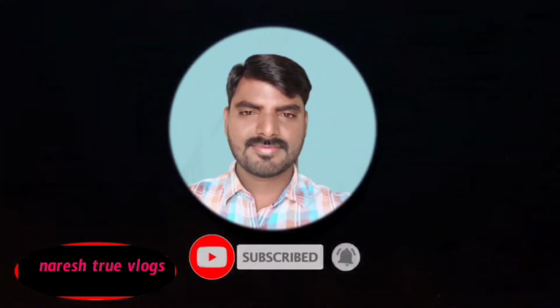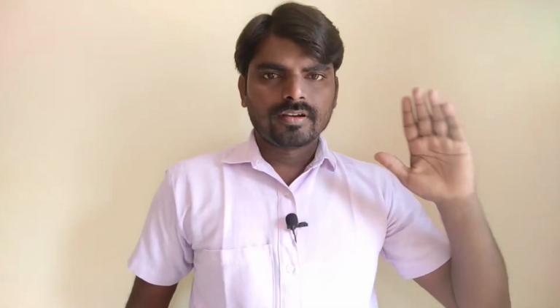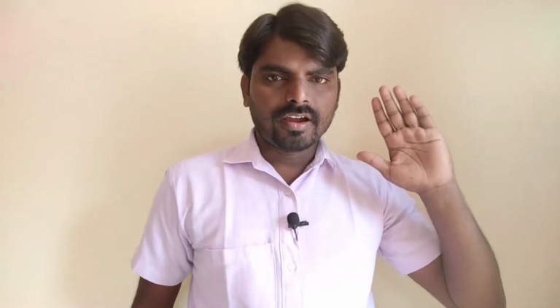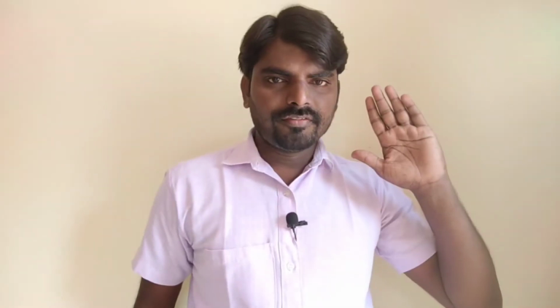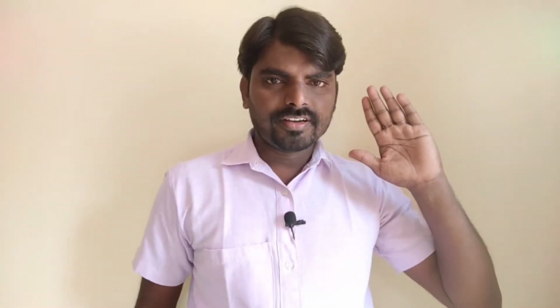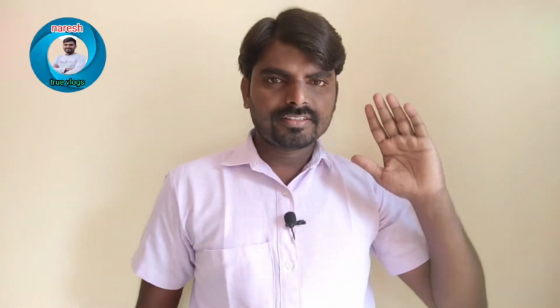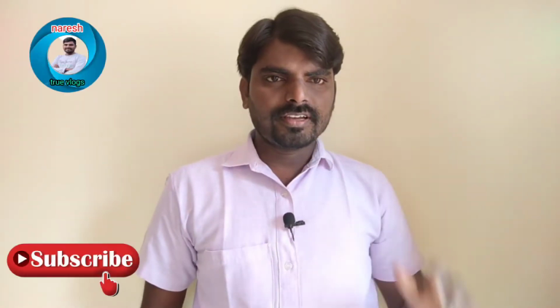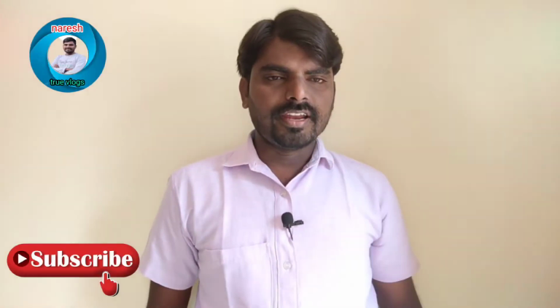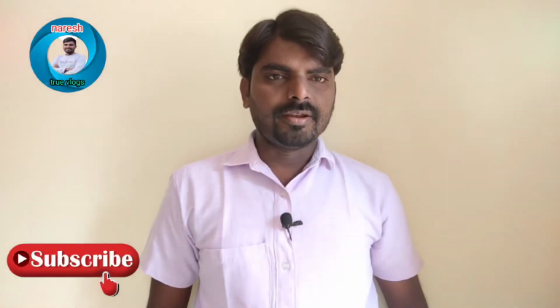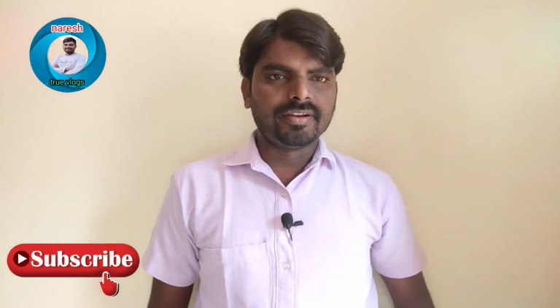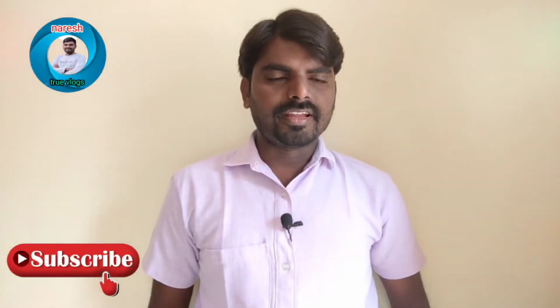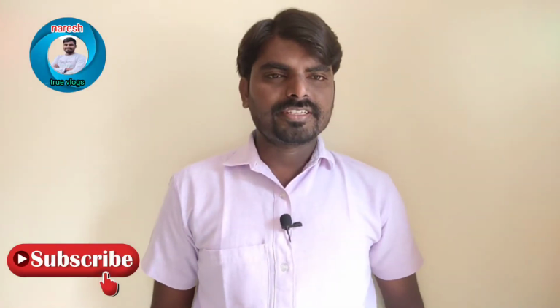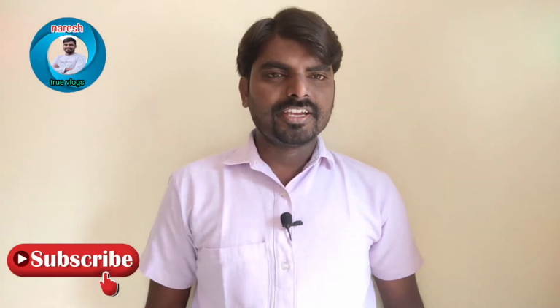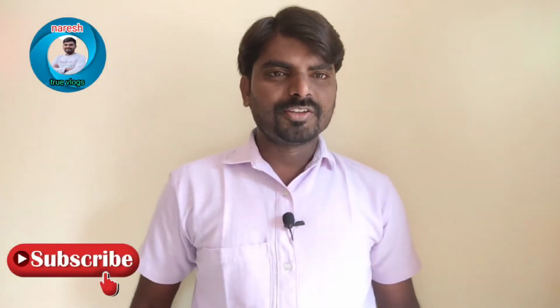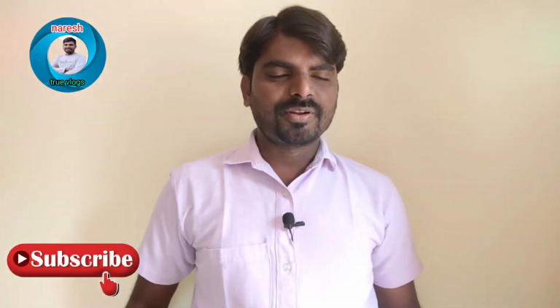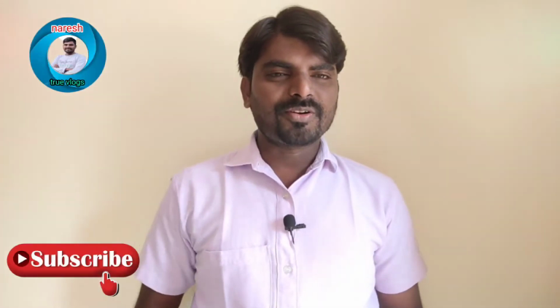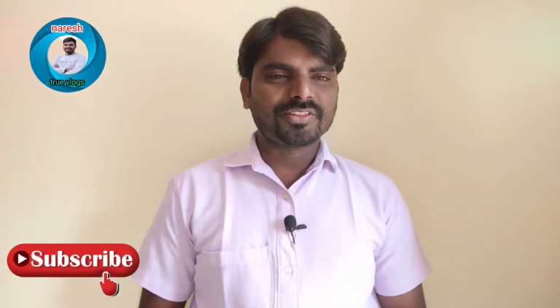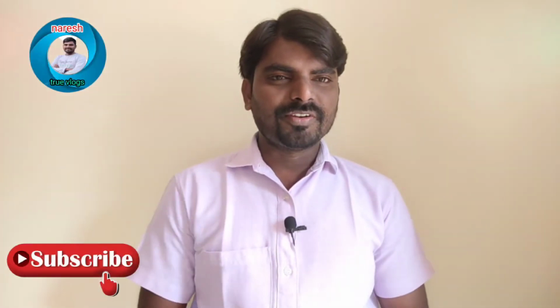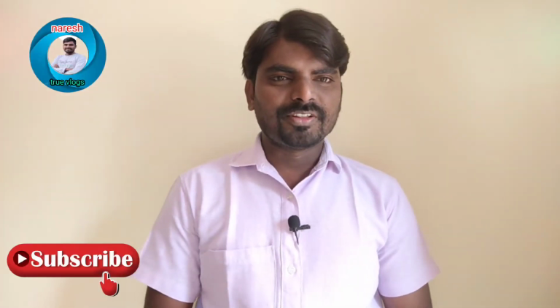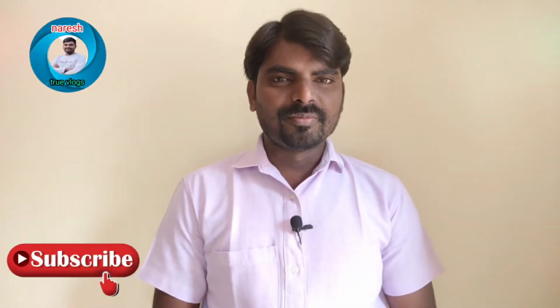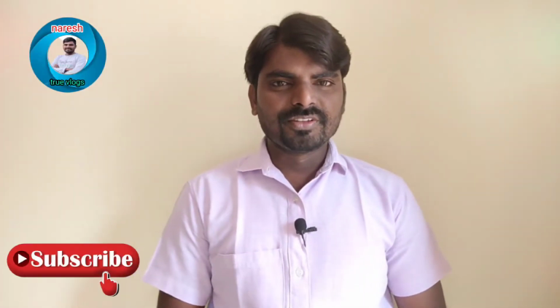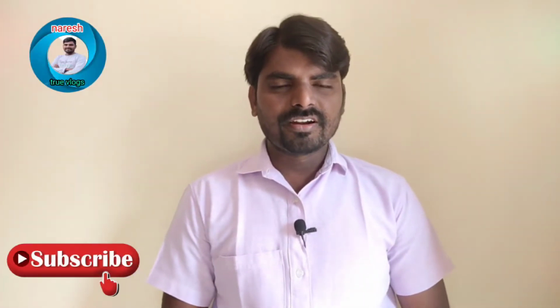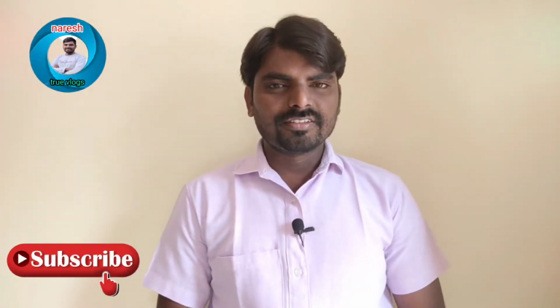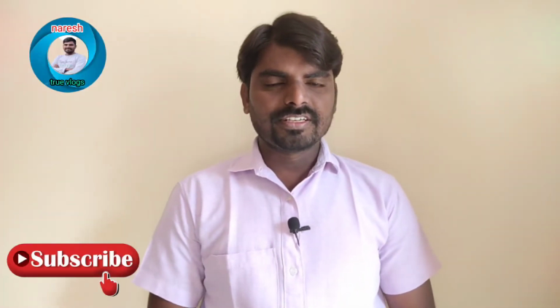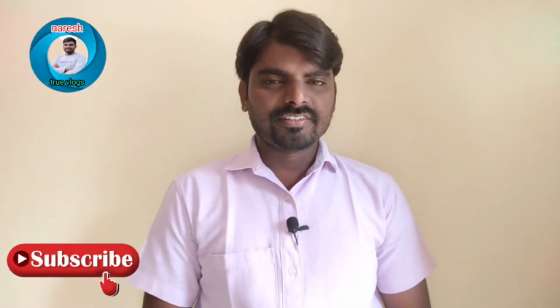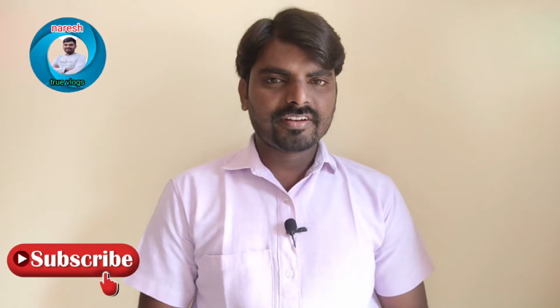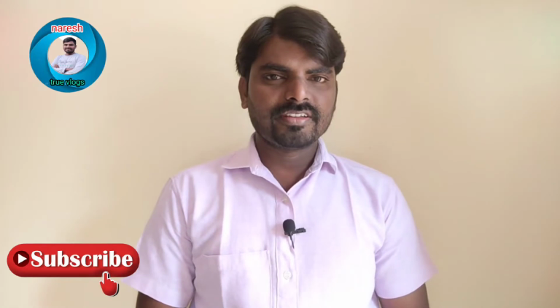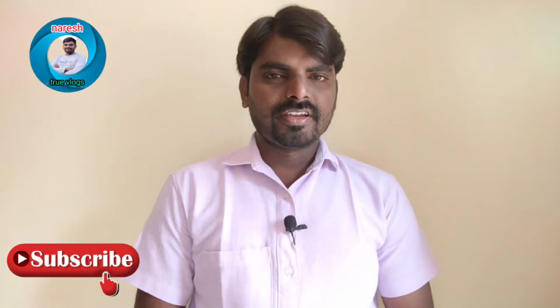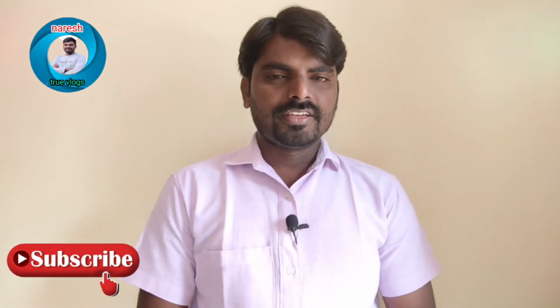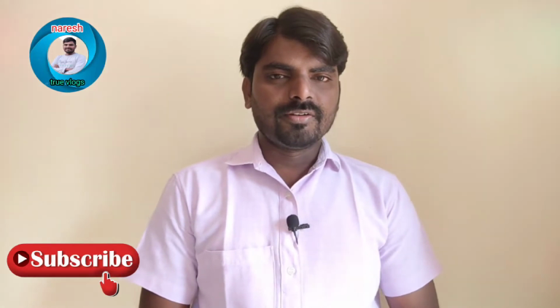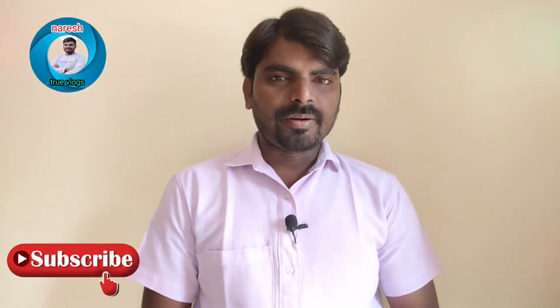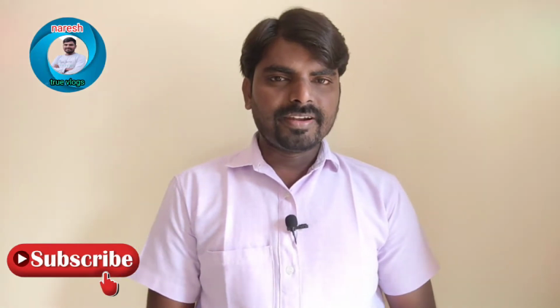Hi friends, I am Noresh. Today we are going to start a new video. I am going to share a new update.